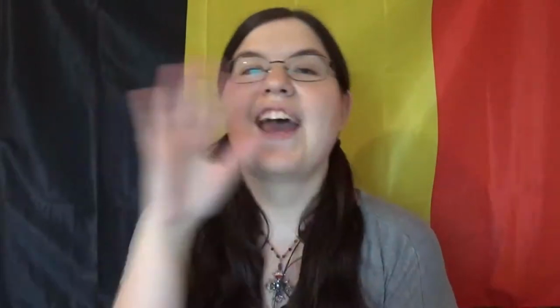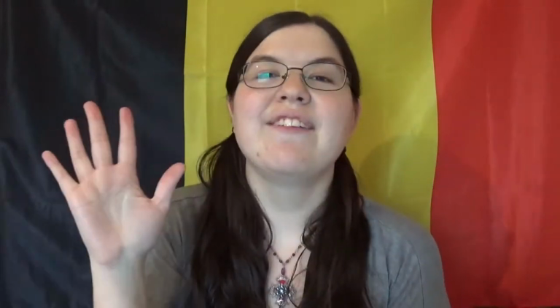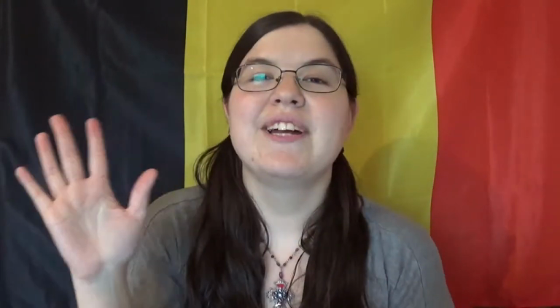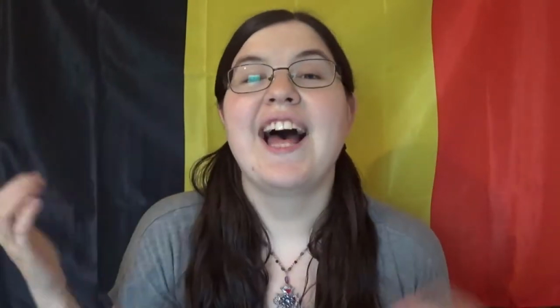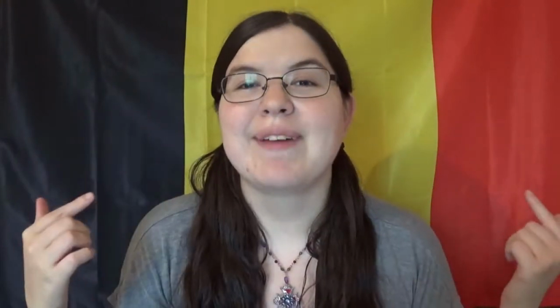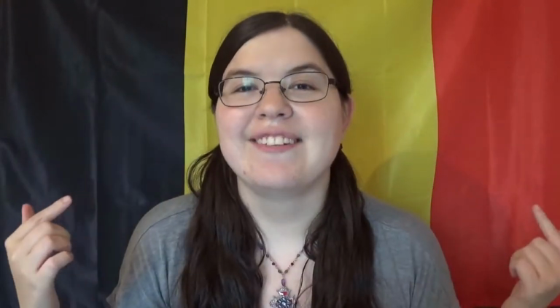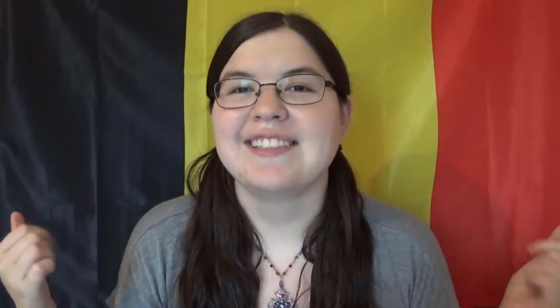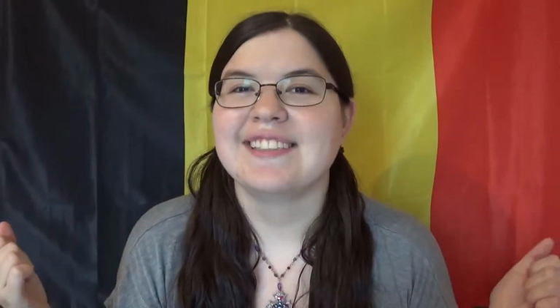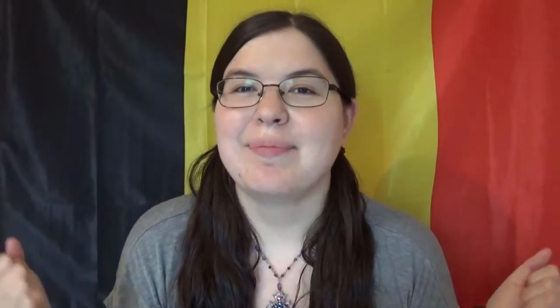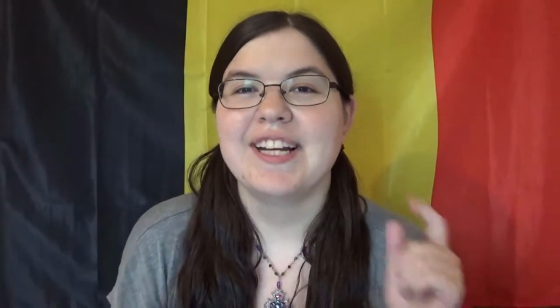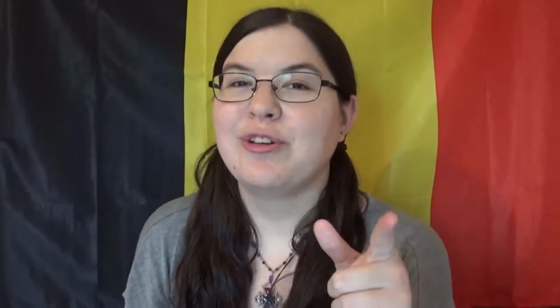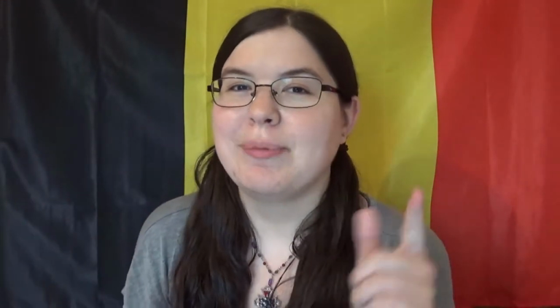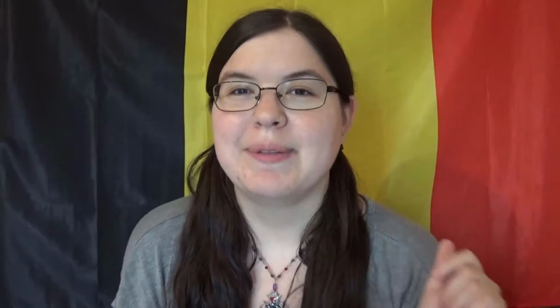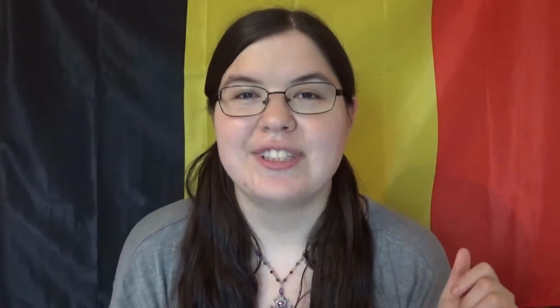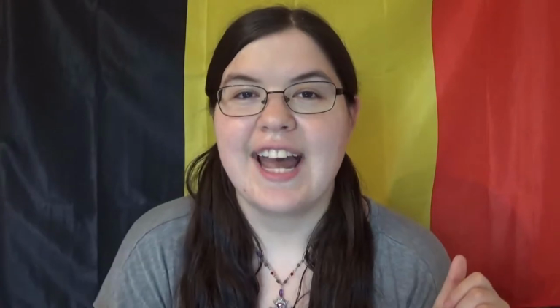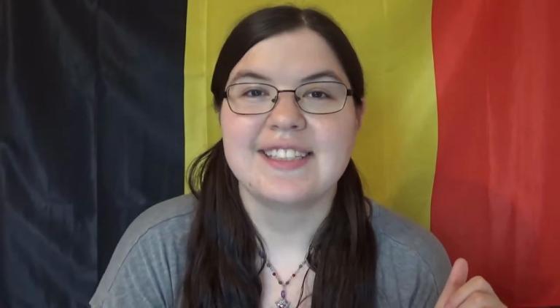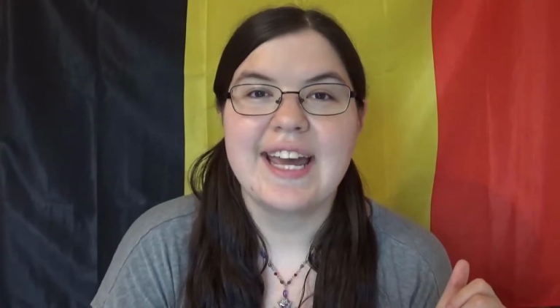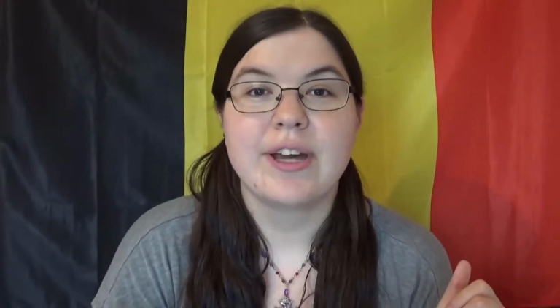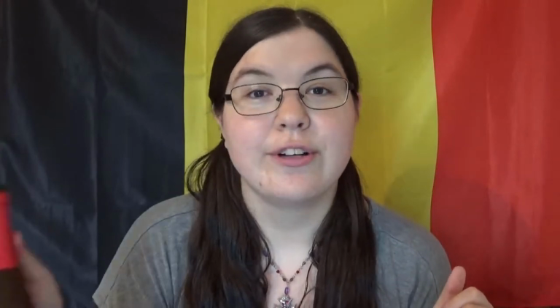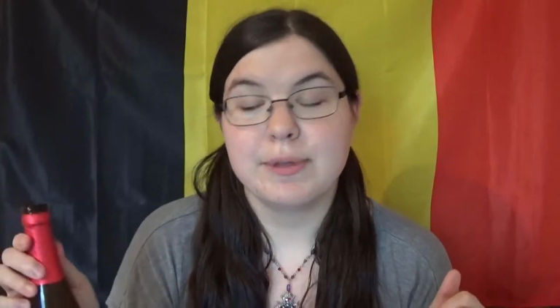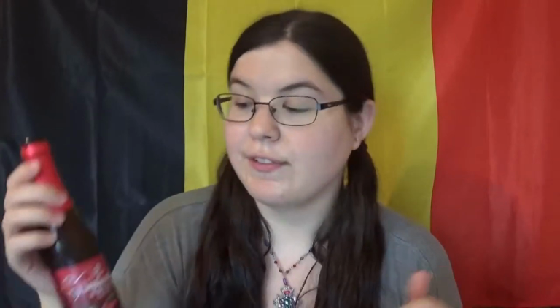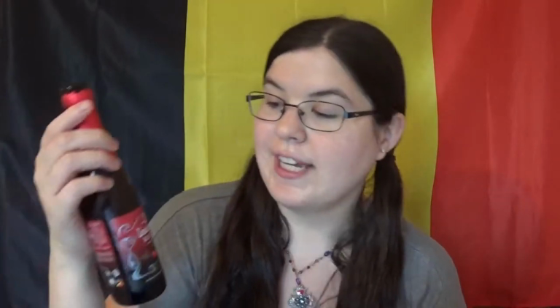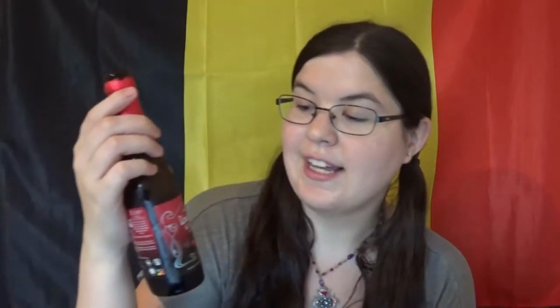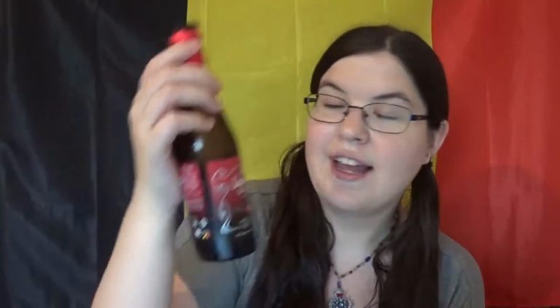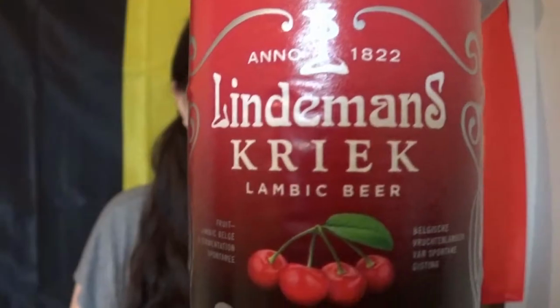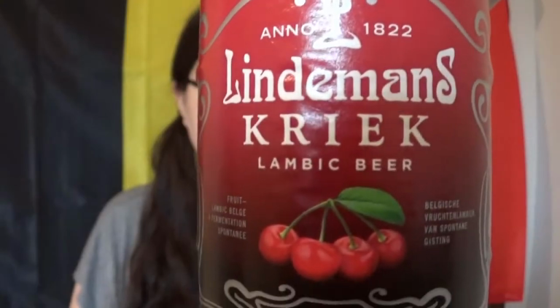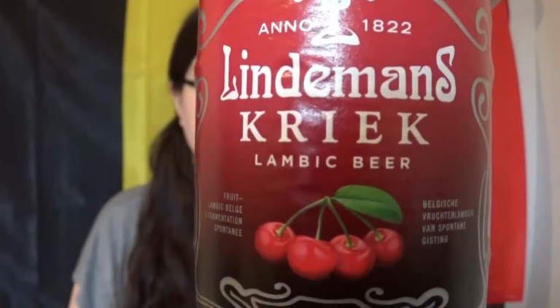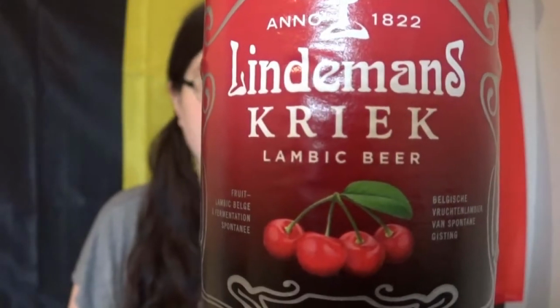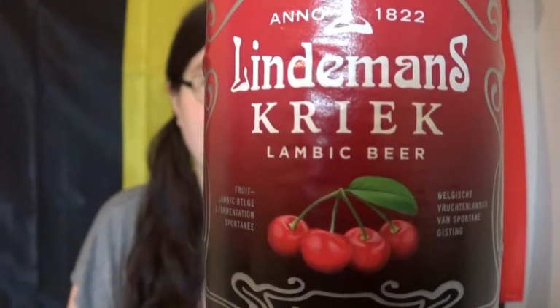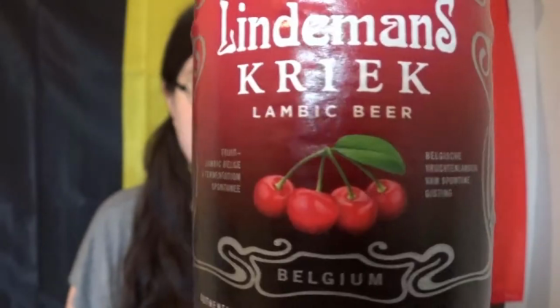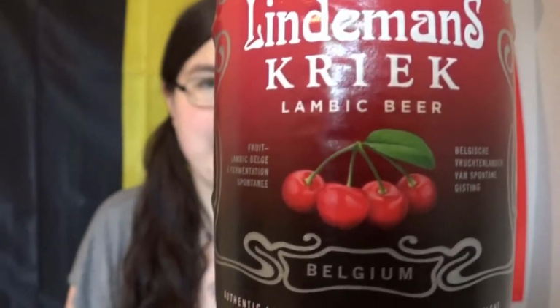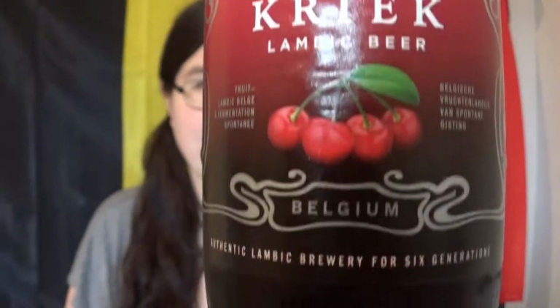Hey everyone, I'm Catherine de Siena Saplin, your beer mistress, and today we are going to be reviewing Lindman's Kriek Lambic Beer.